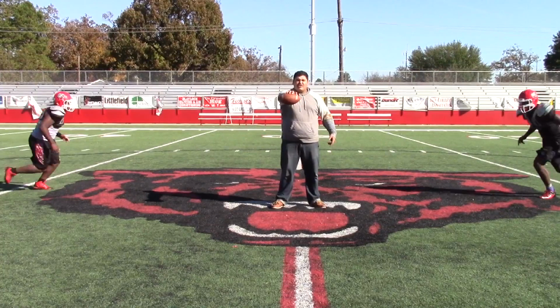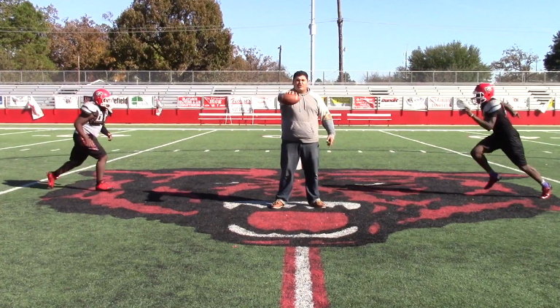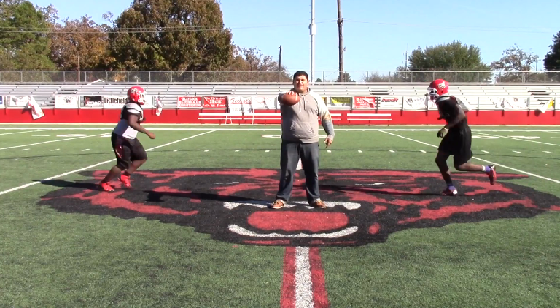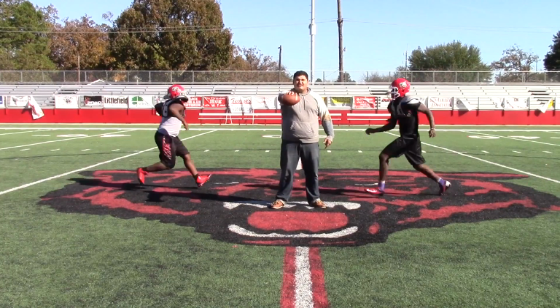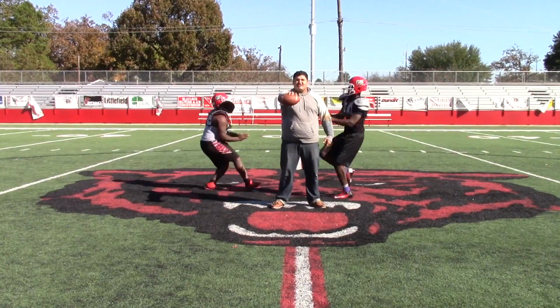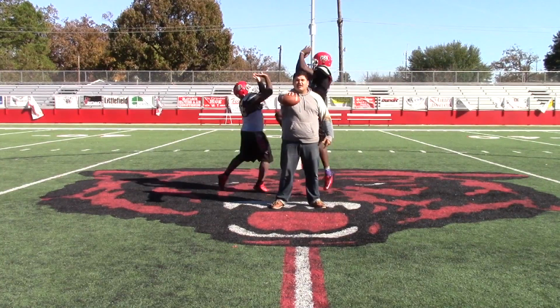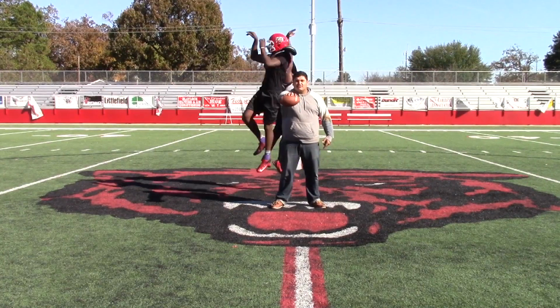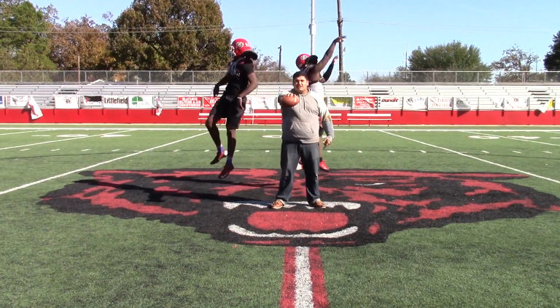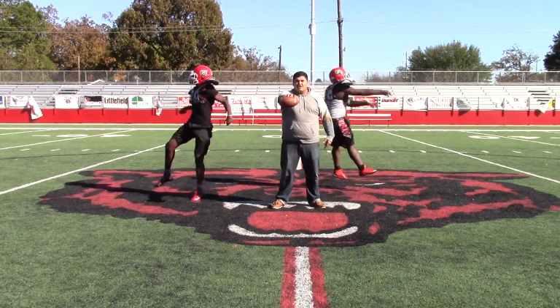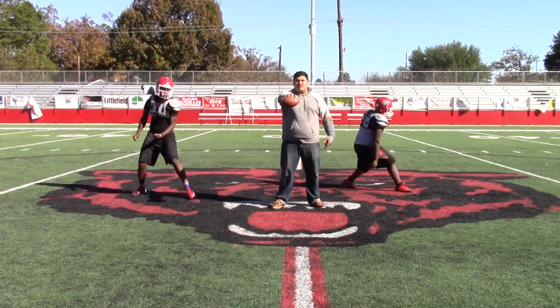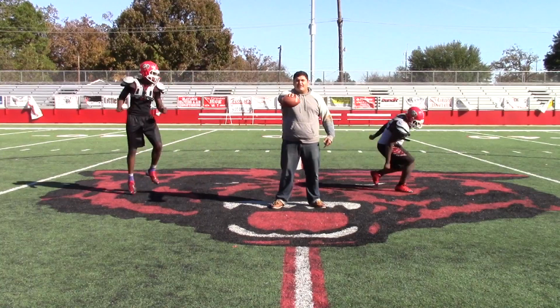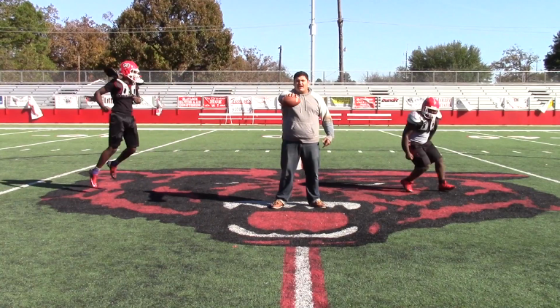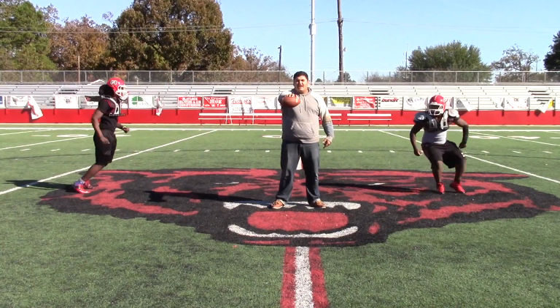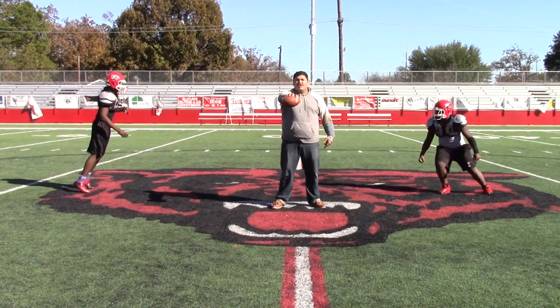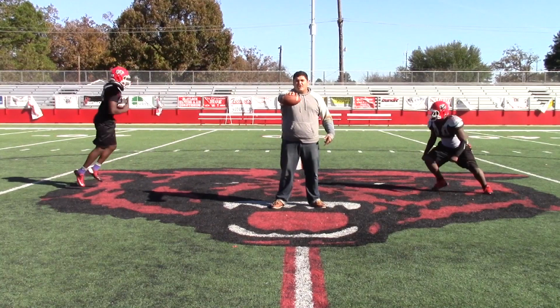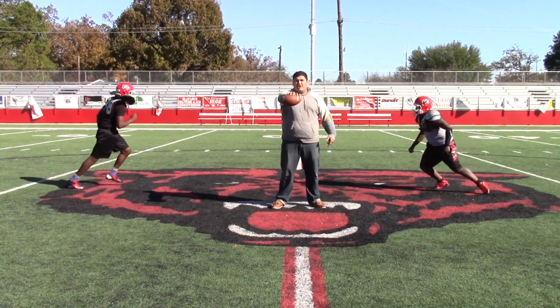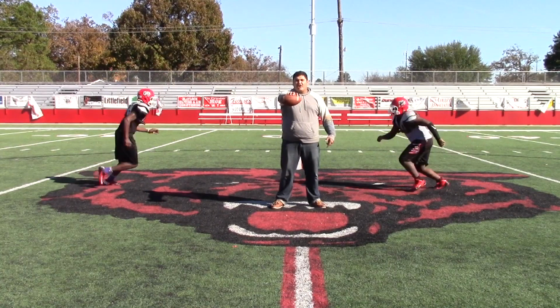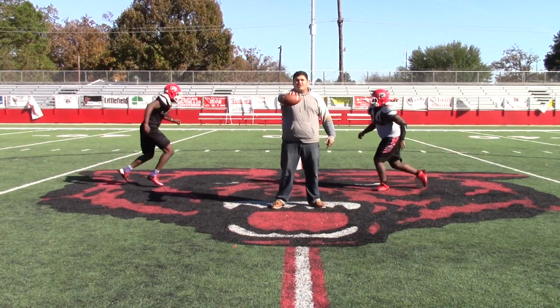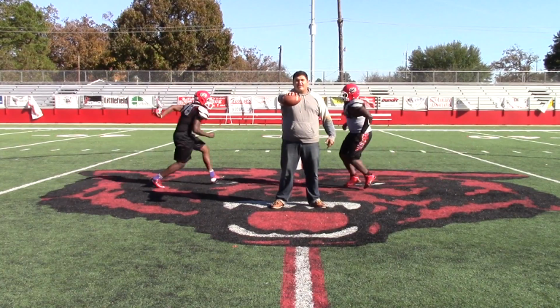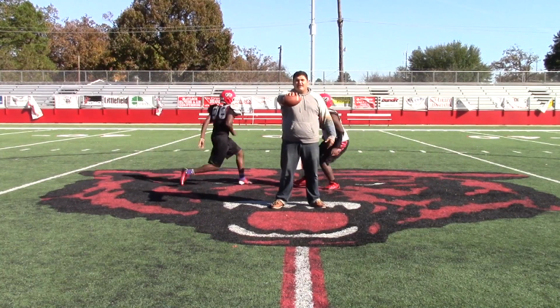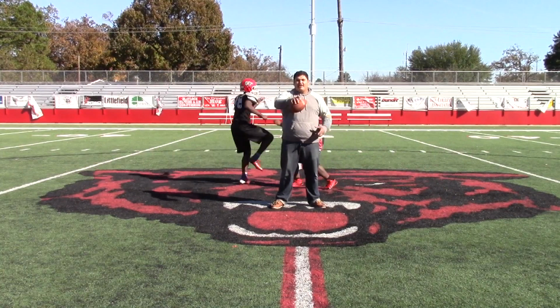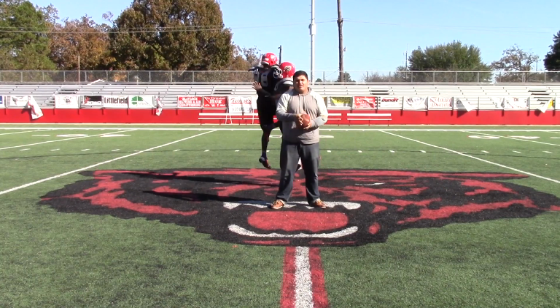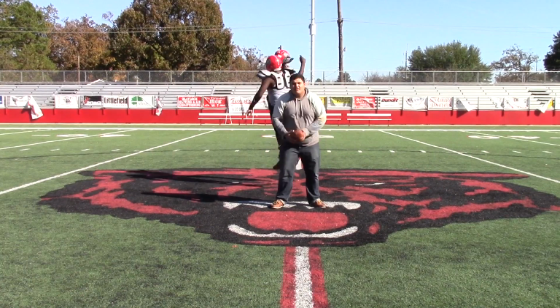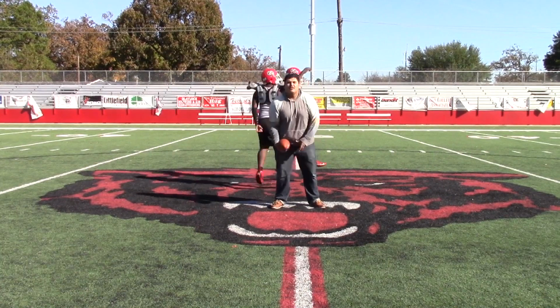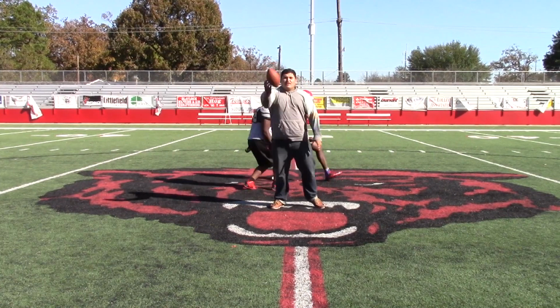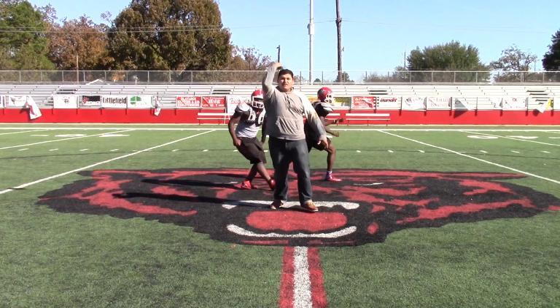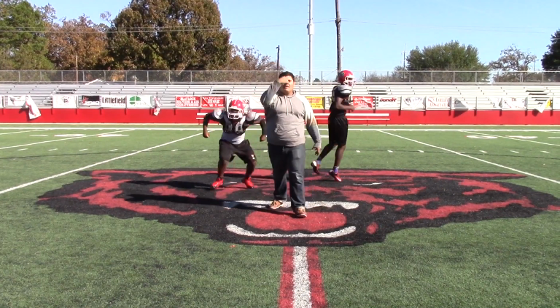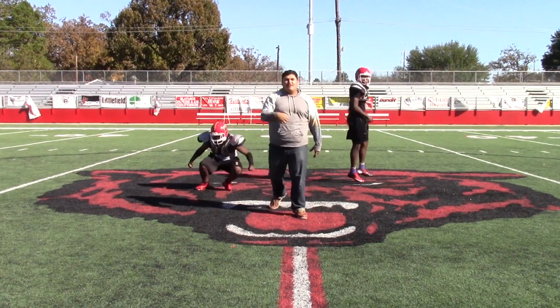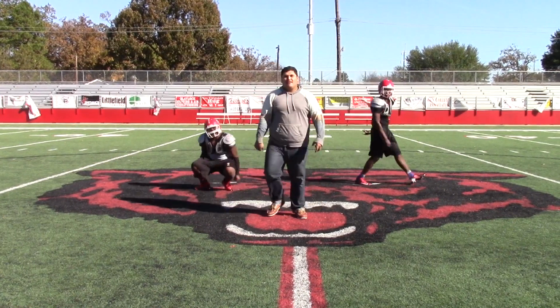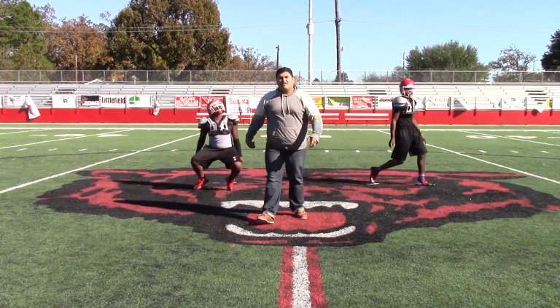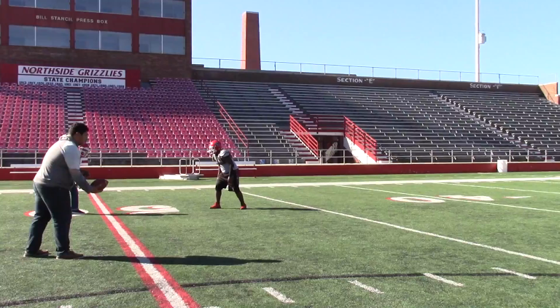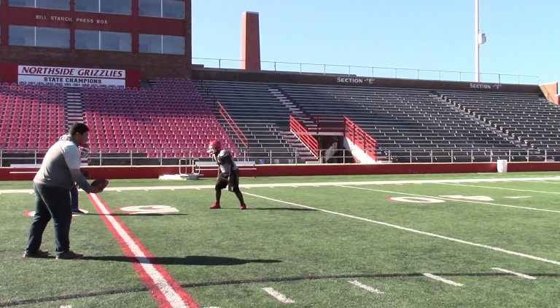These are the three basic tackles. To be great, you have to learn all three. Thanks.